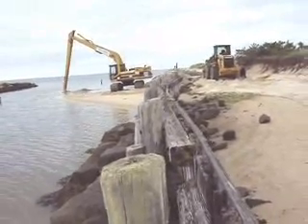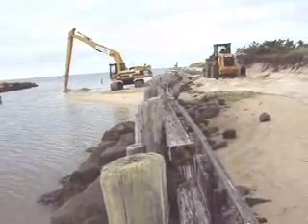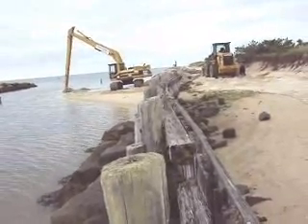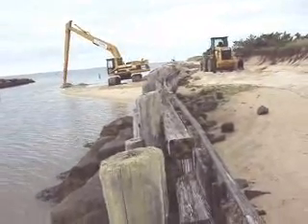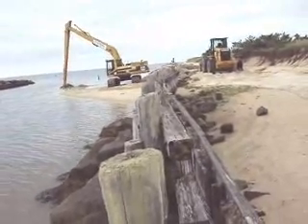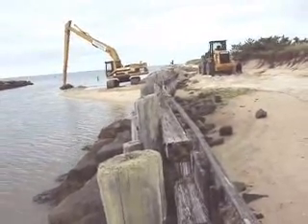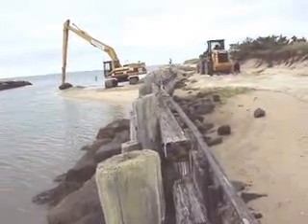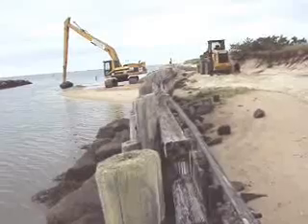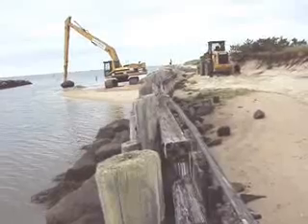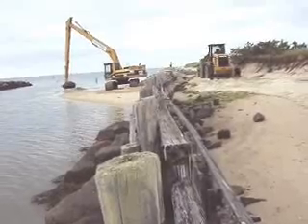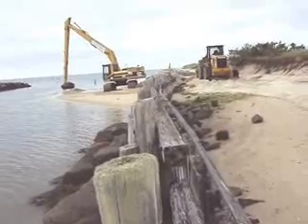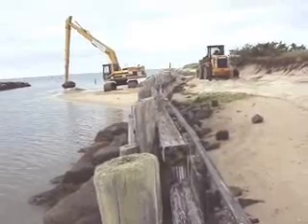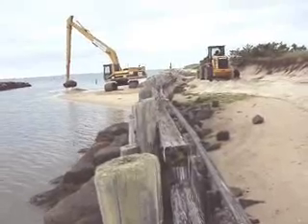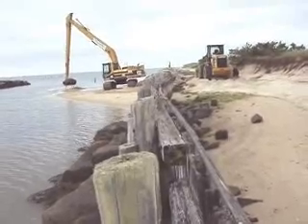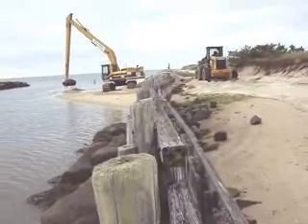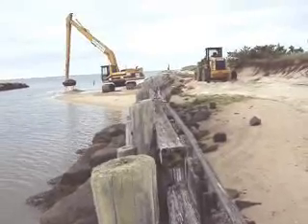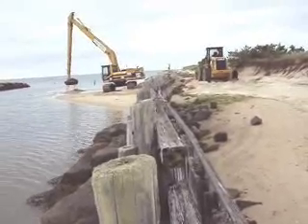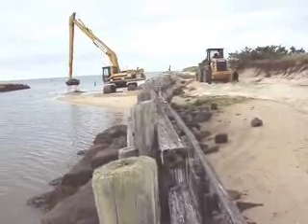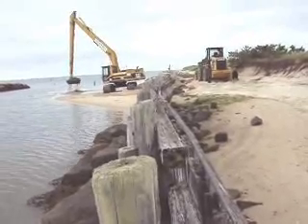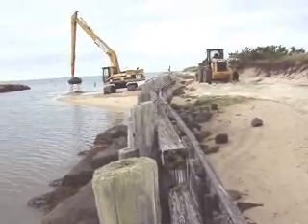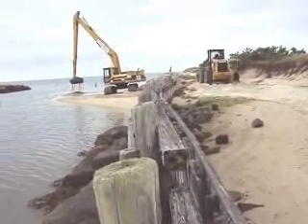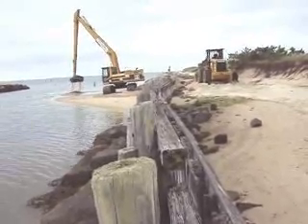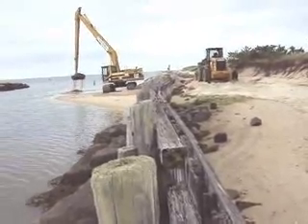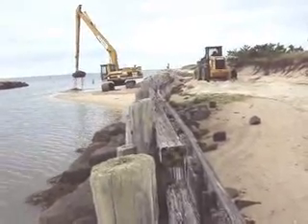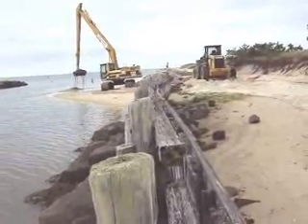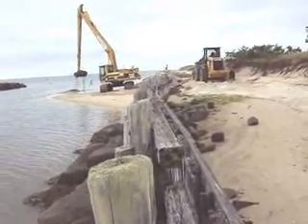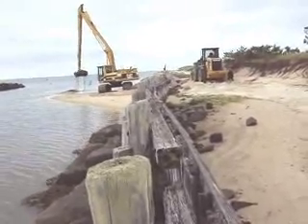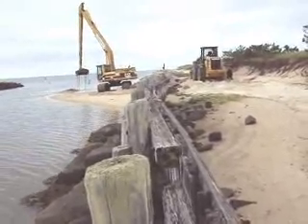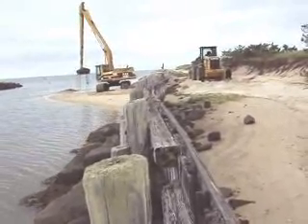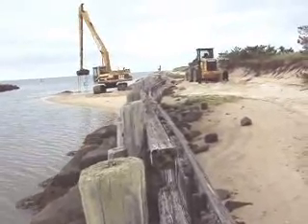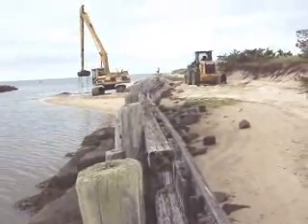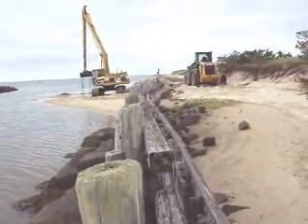That's a Cat 325B machine — long-armed excavator.